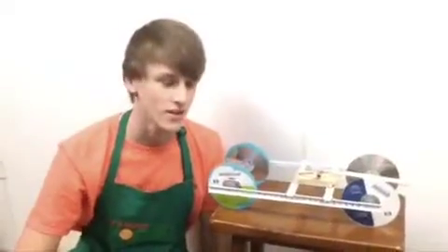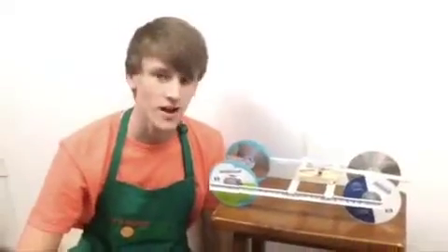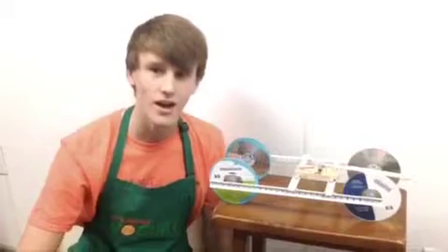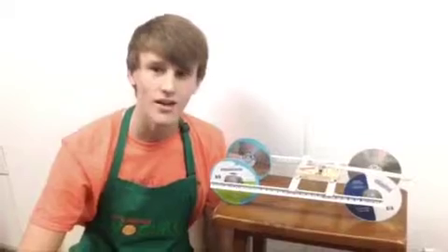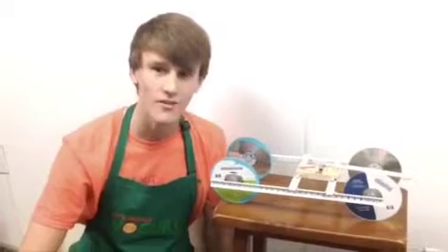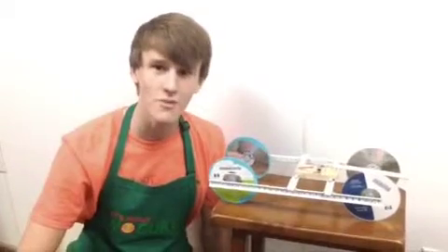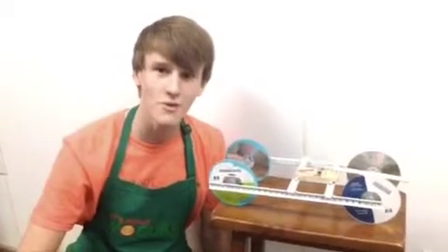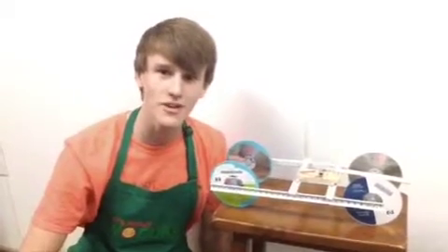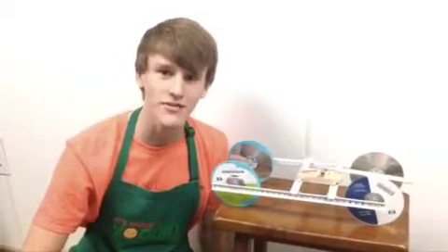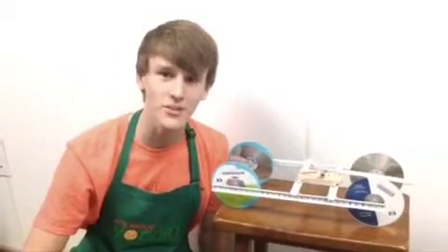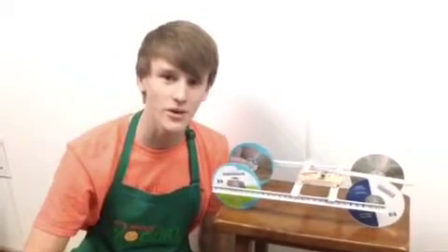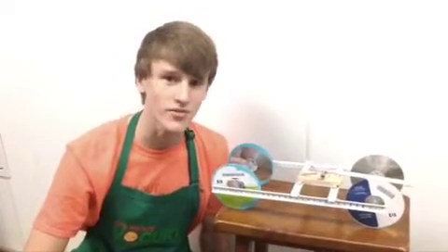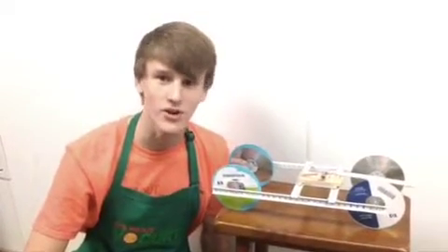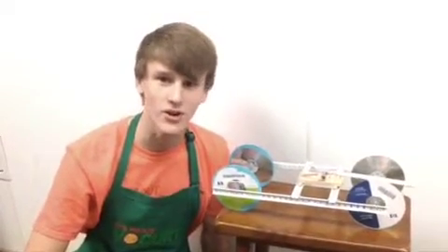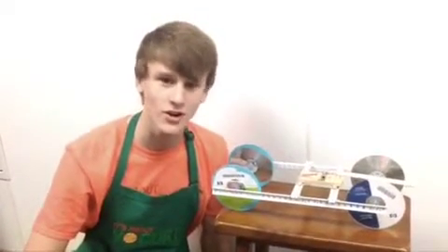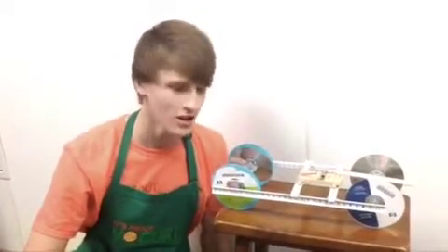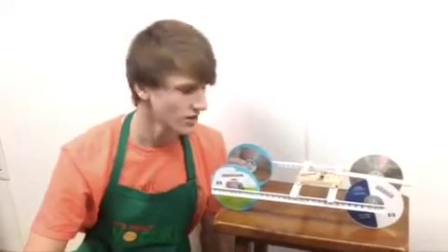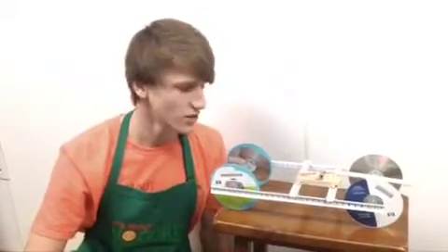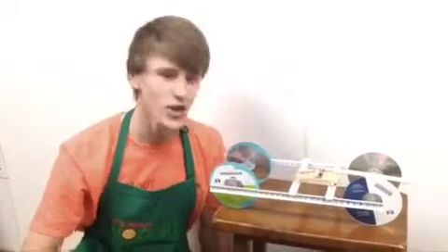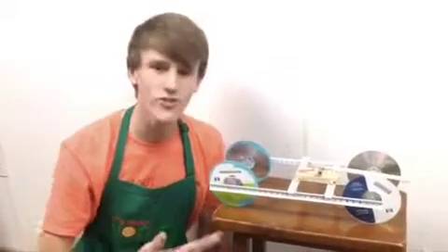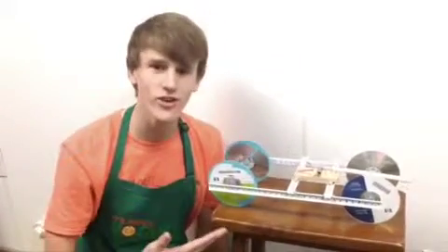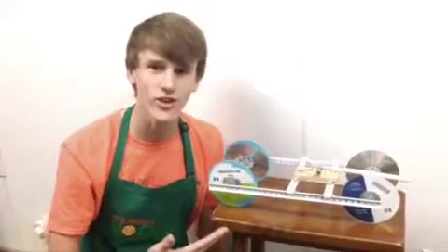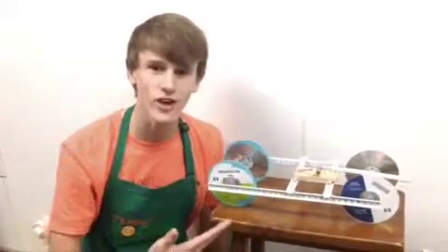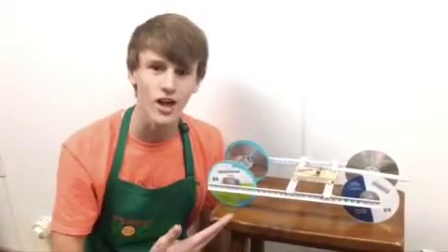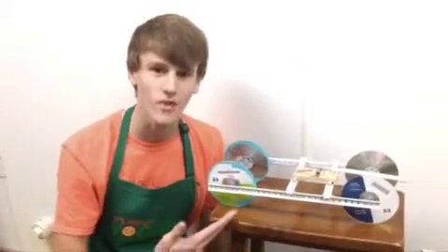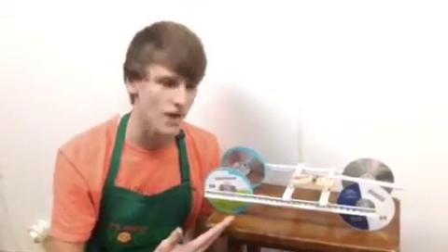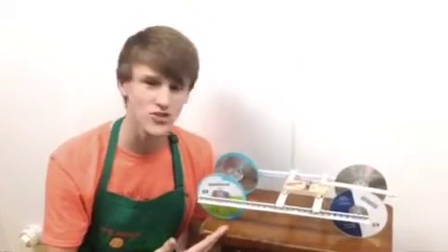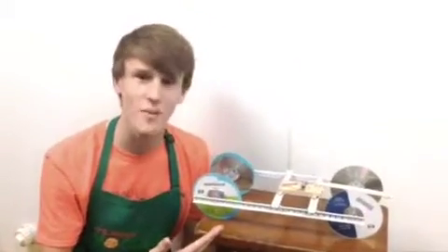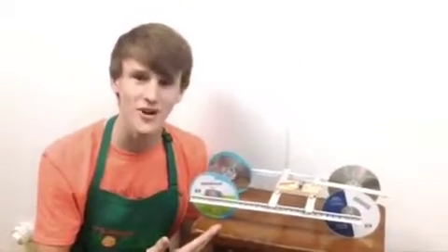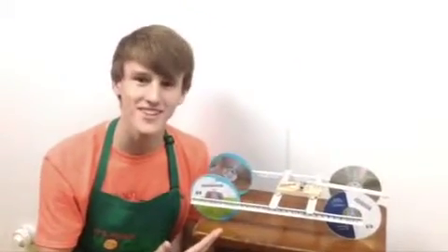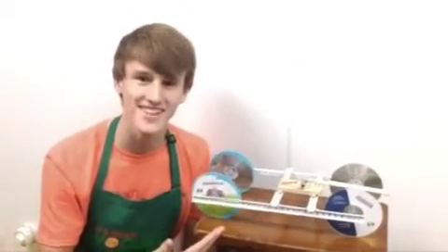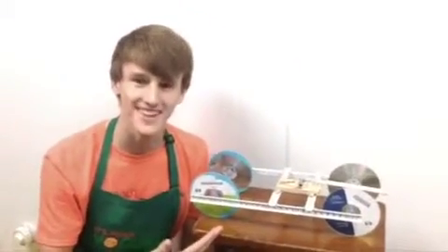Hi, have you been looking for a perfect car? Look no further. The mousetrap car is here.